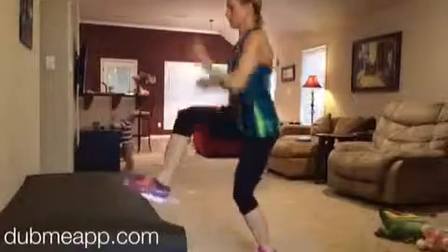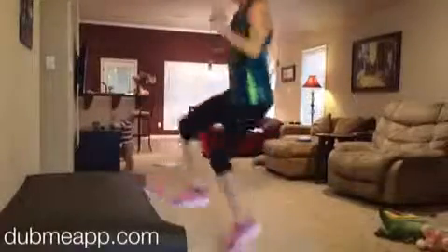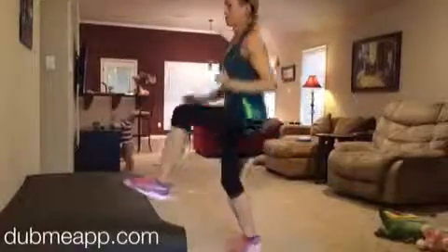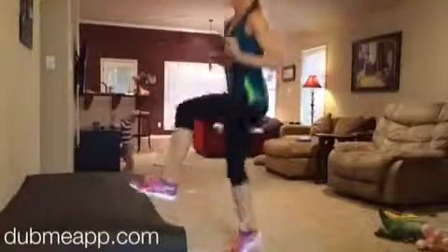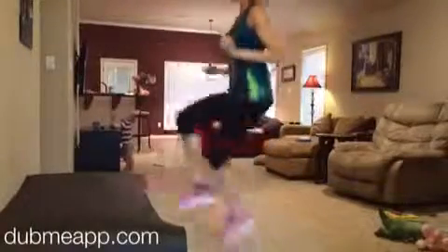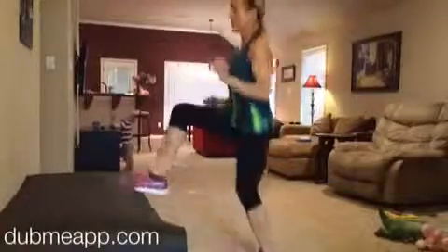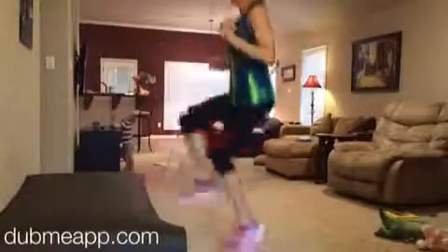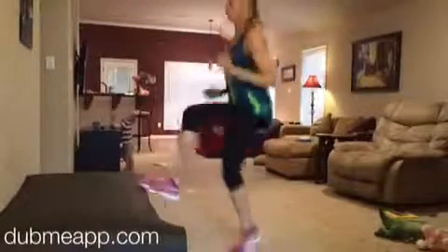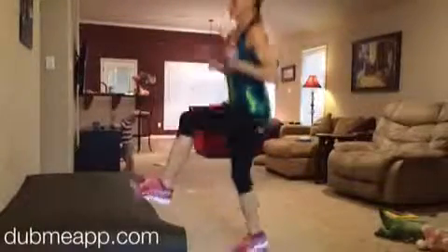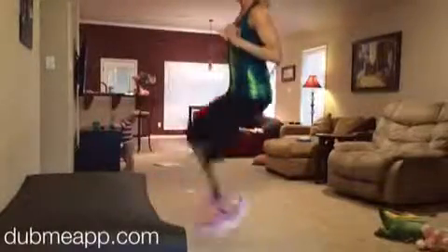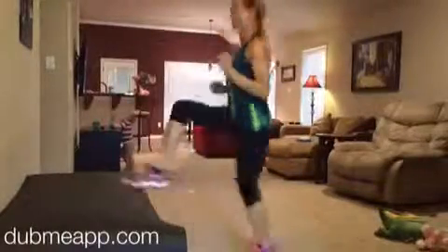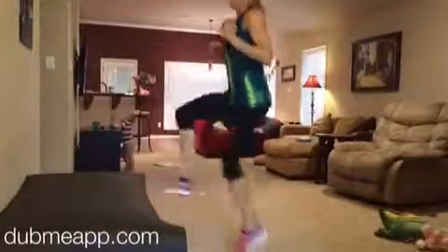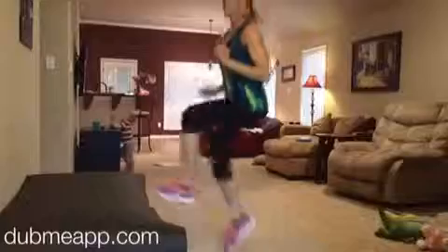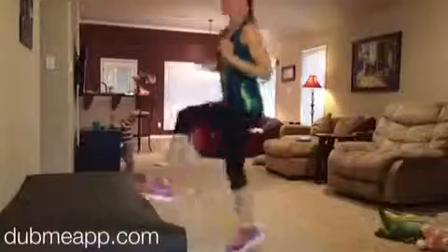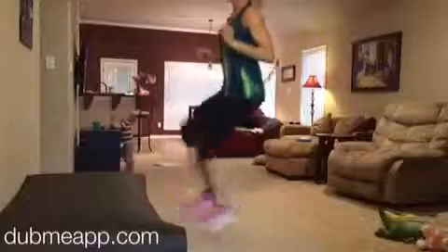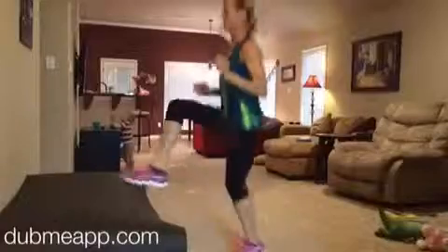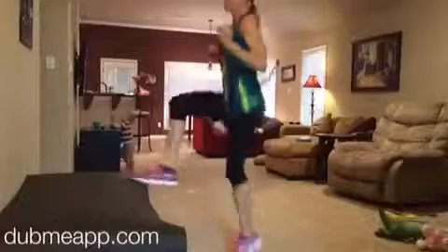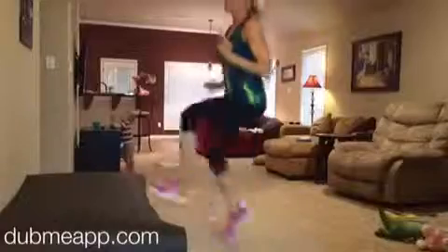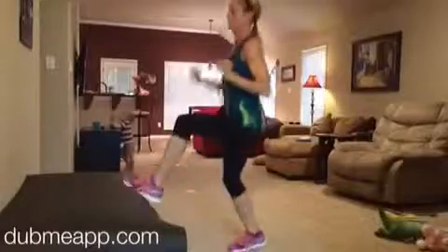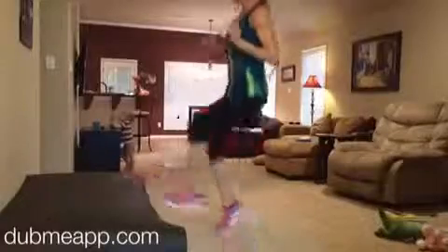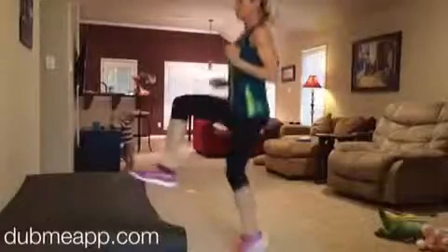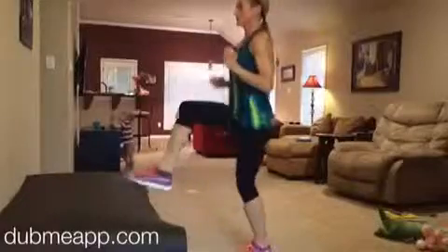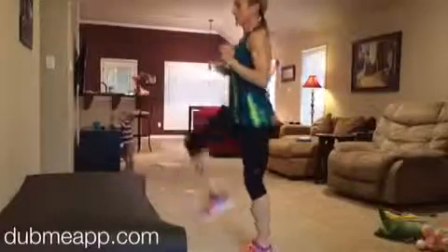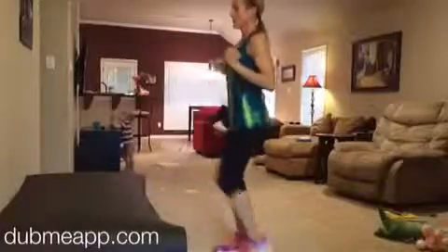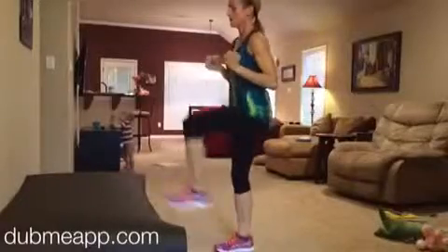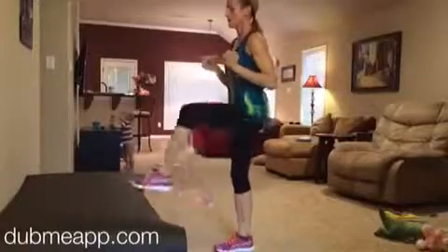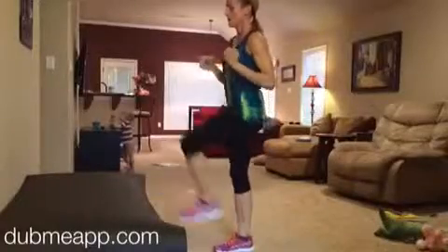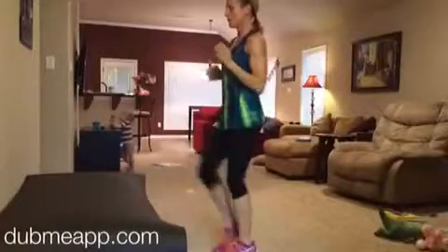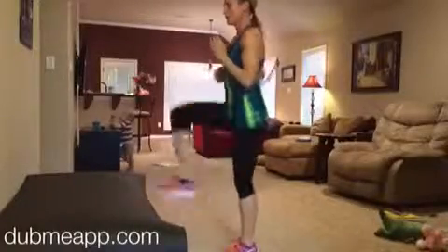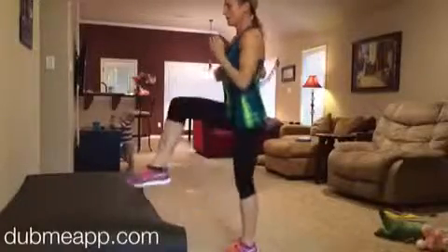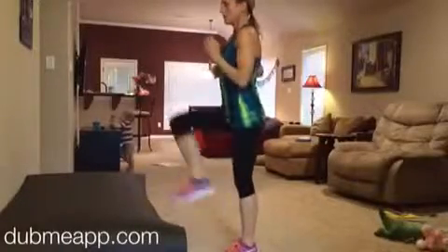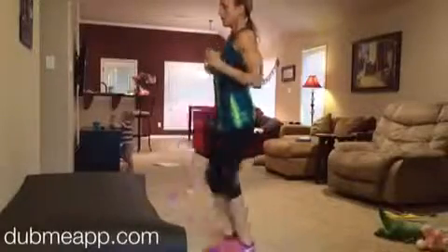And then toe taps for one minute. You can modify this if you don't want to jump.